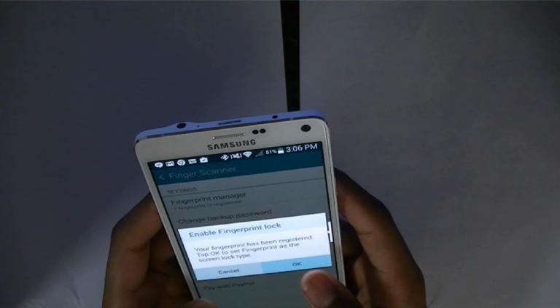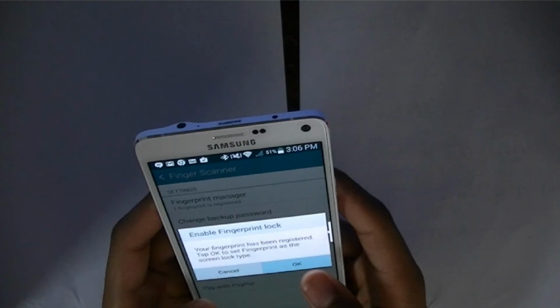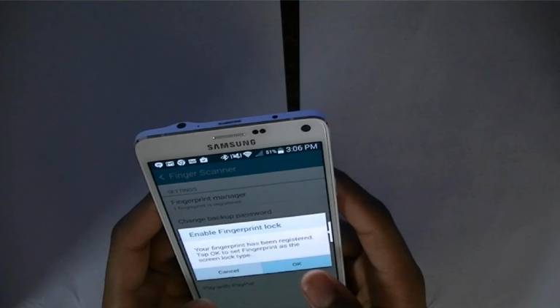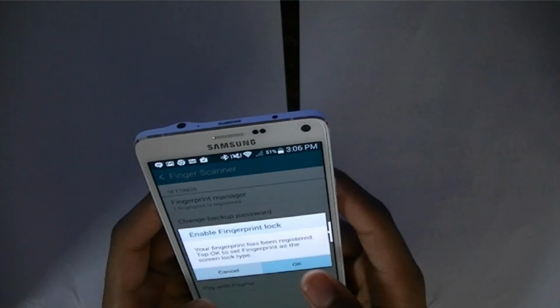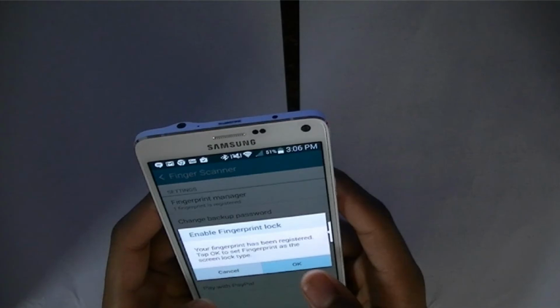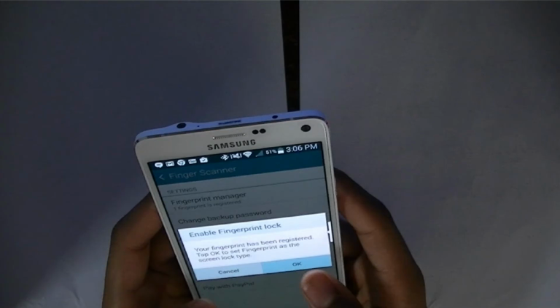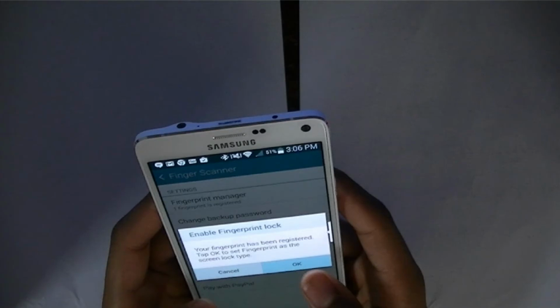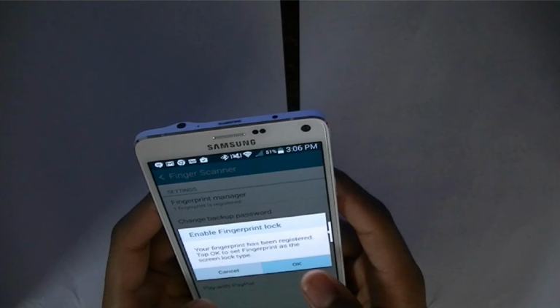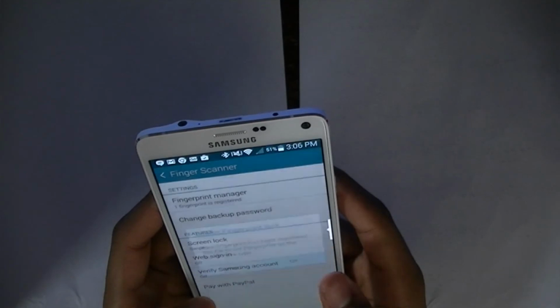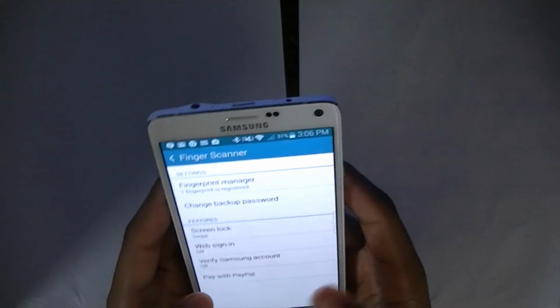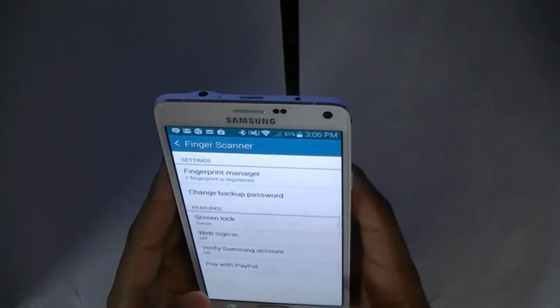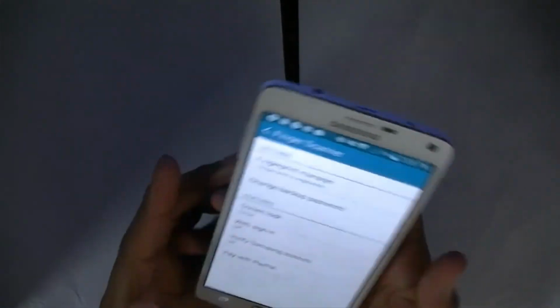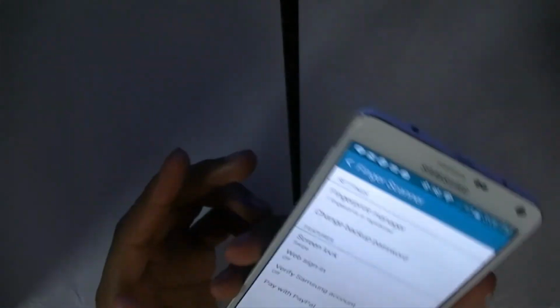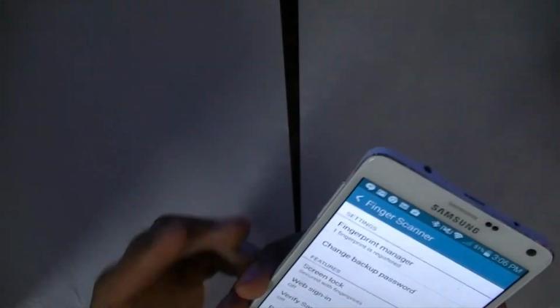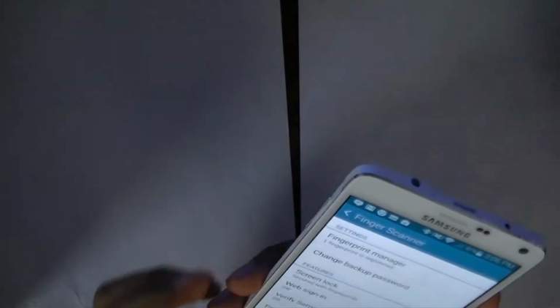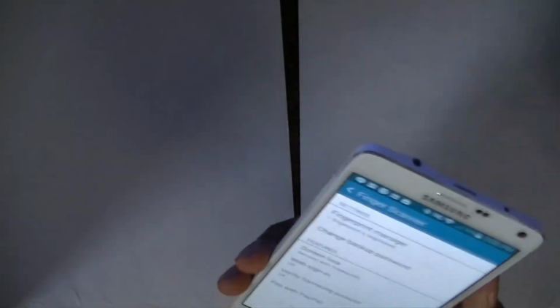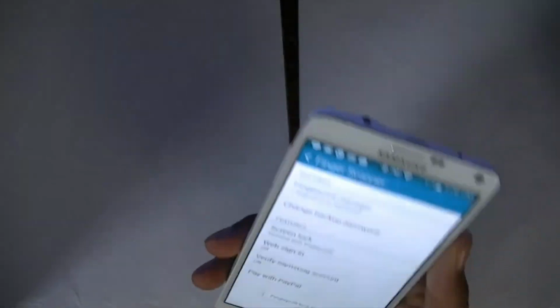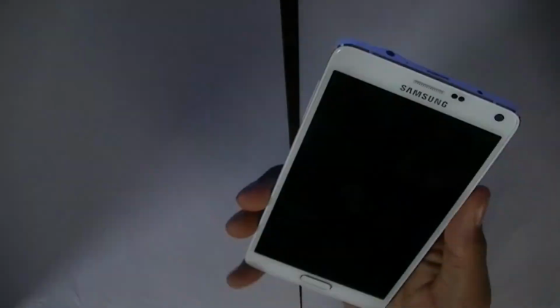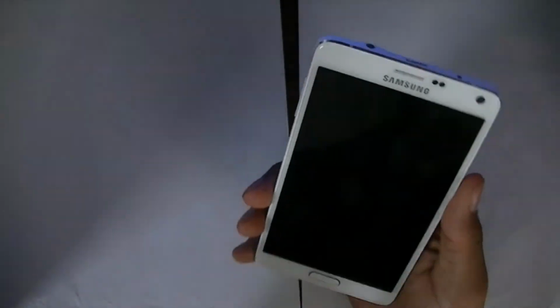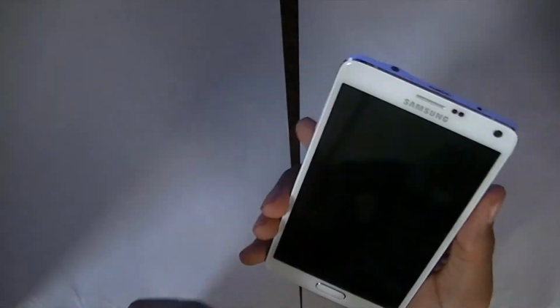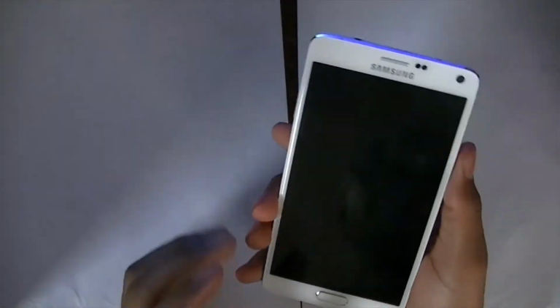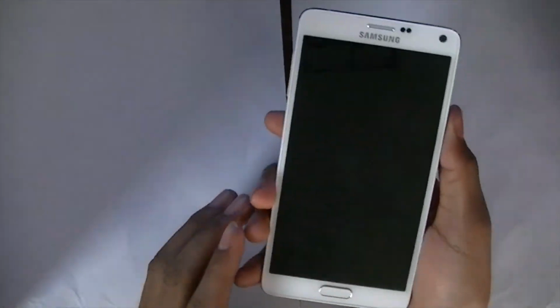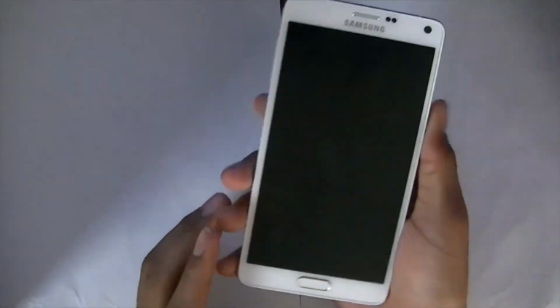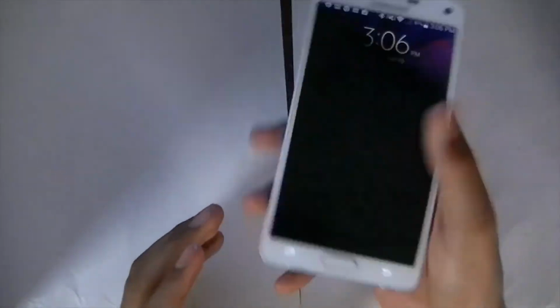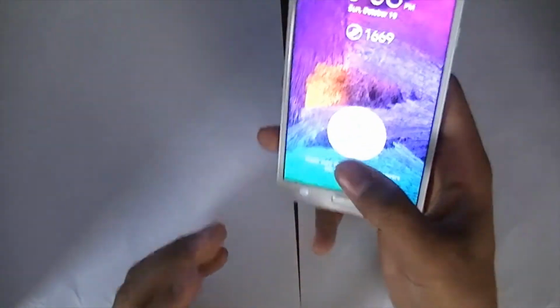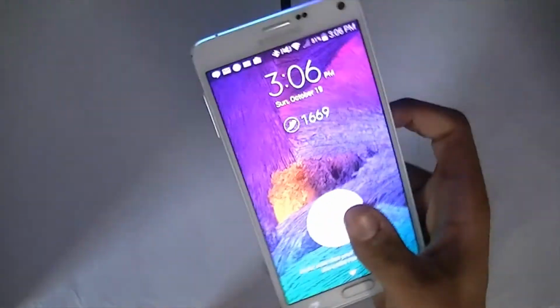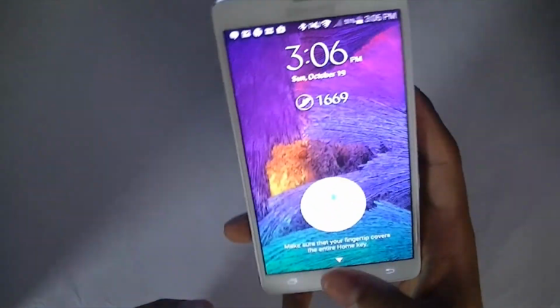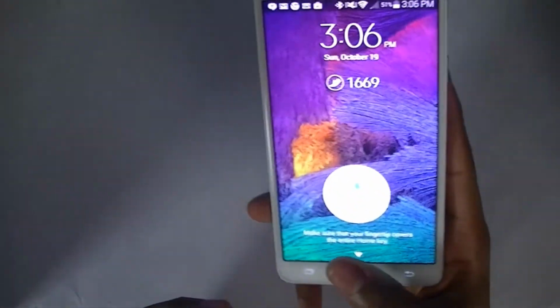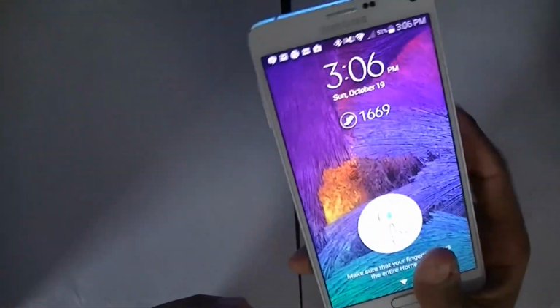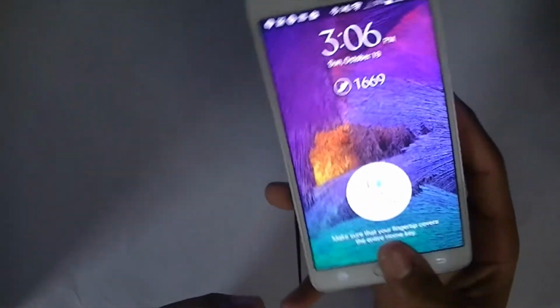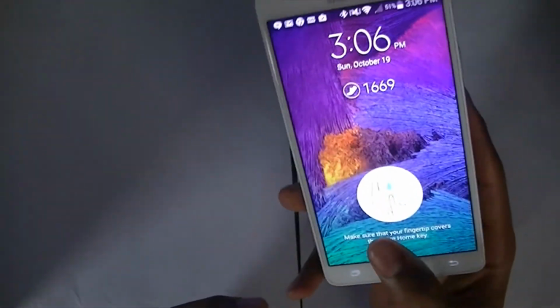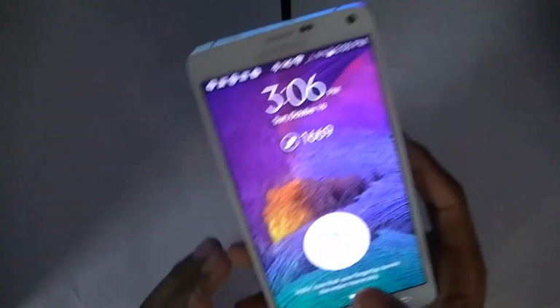Then you will be prompted if you want to use your fingerprint to unlock your device. Select OK. Finally, turn off your device and try it out.